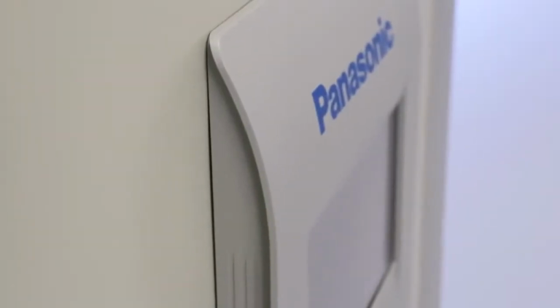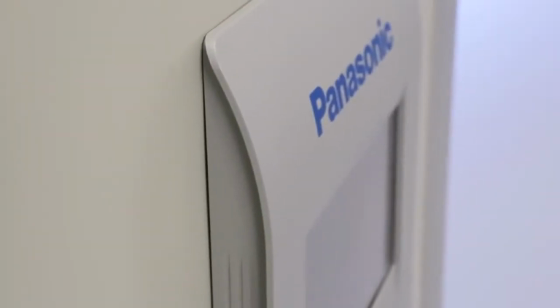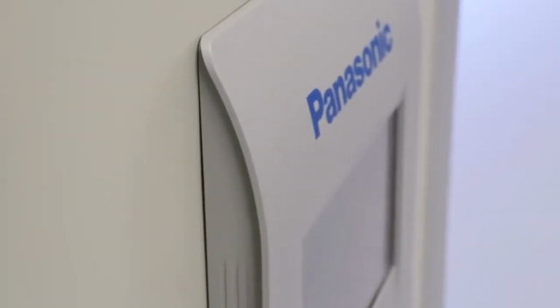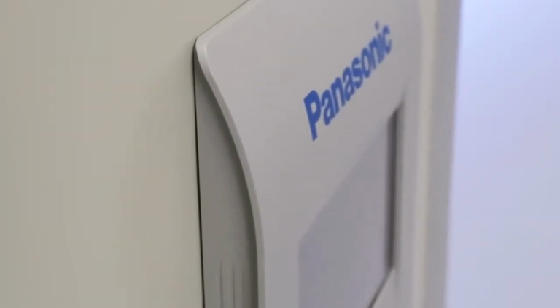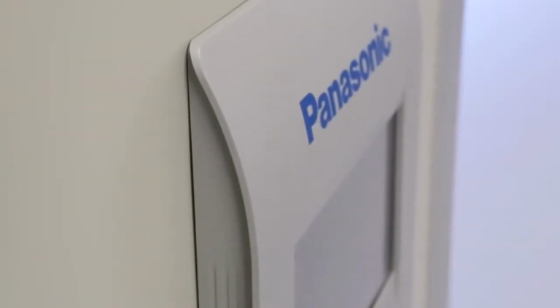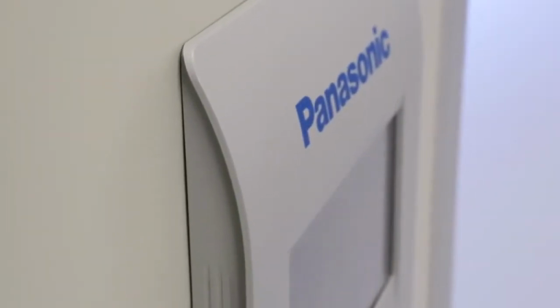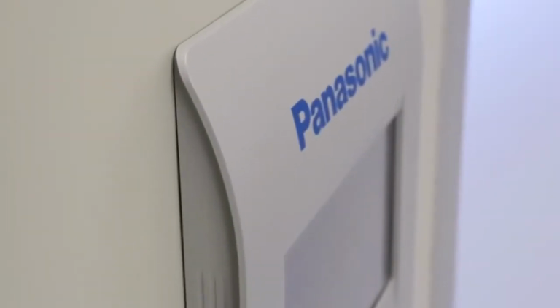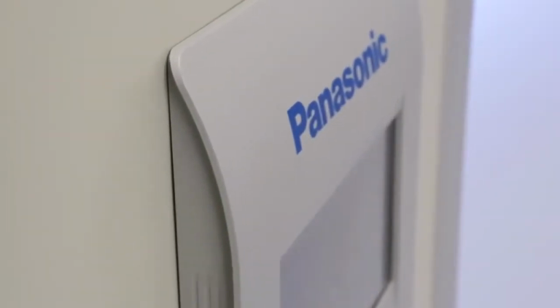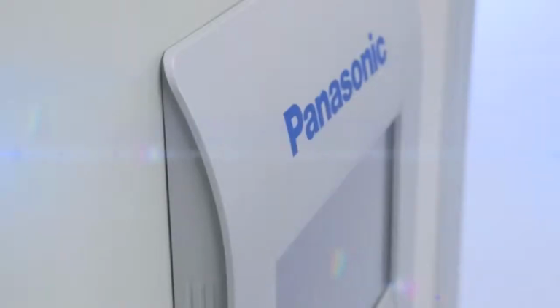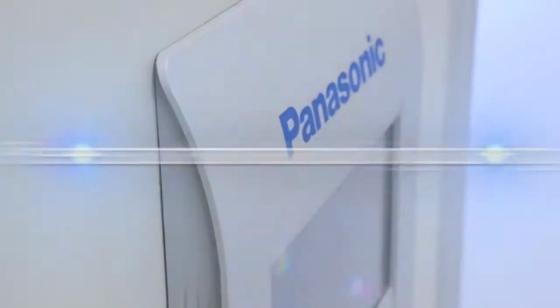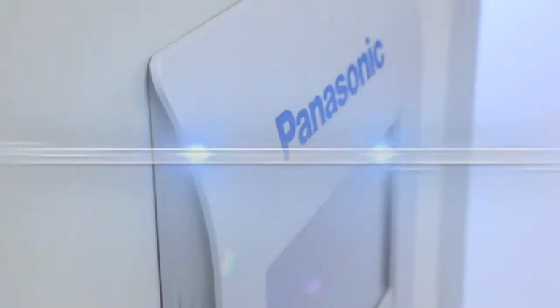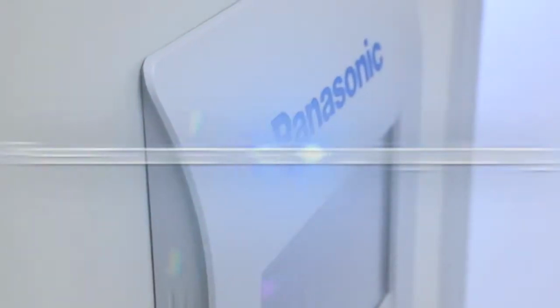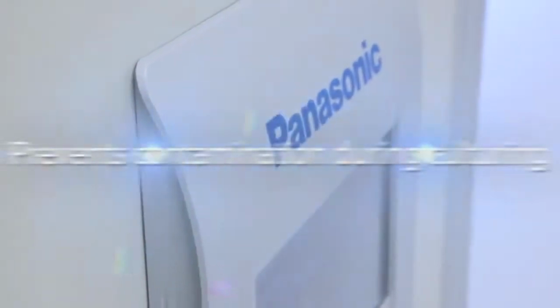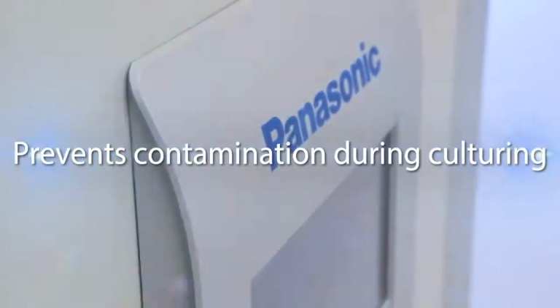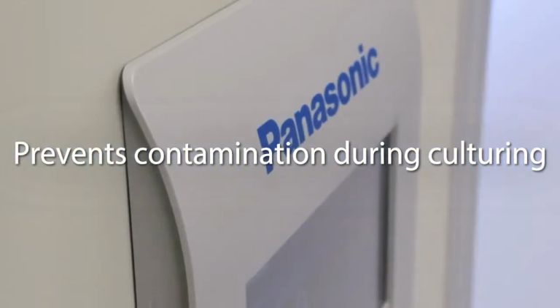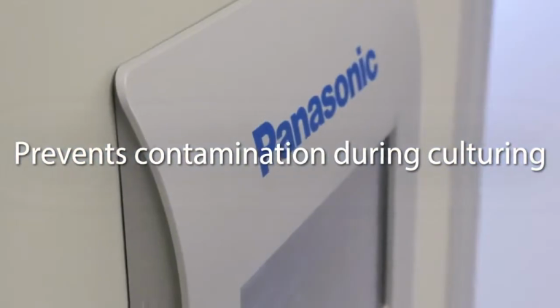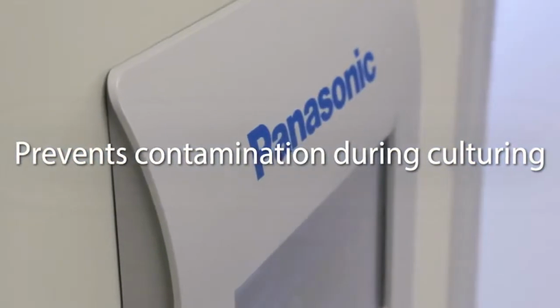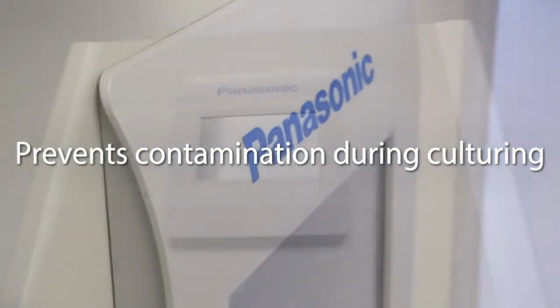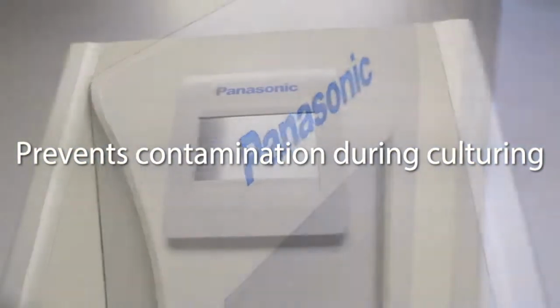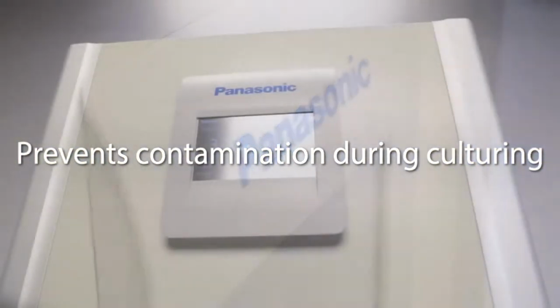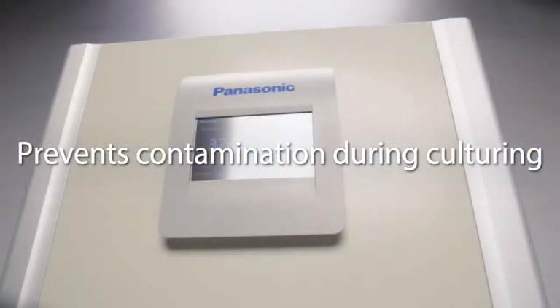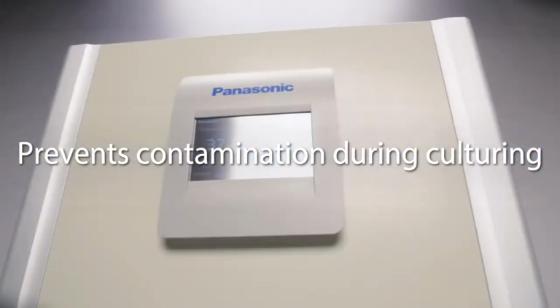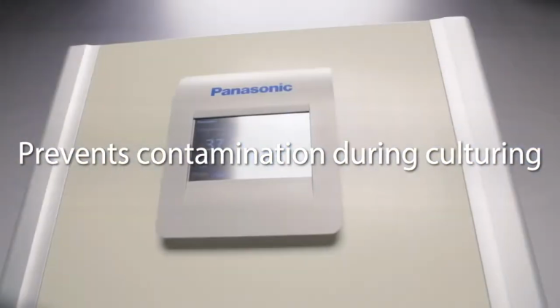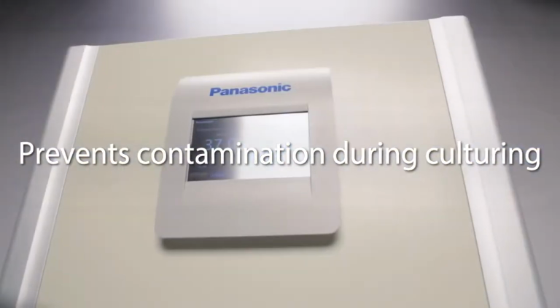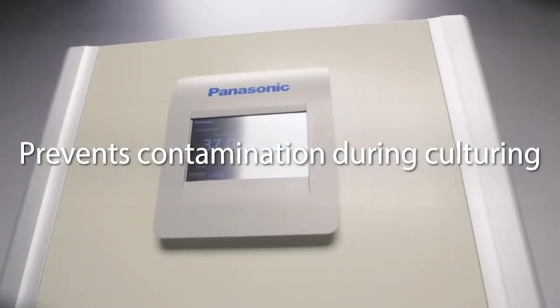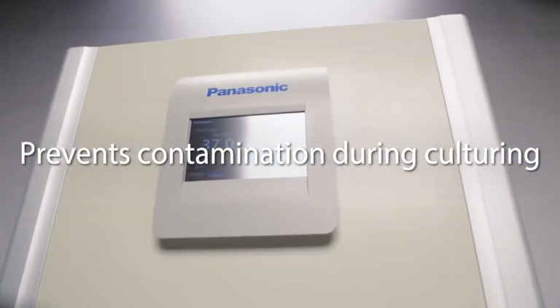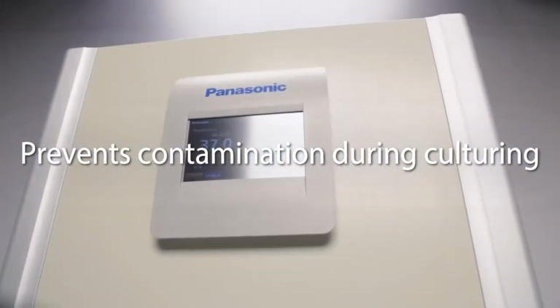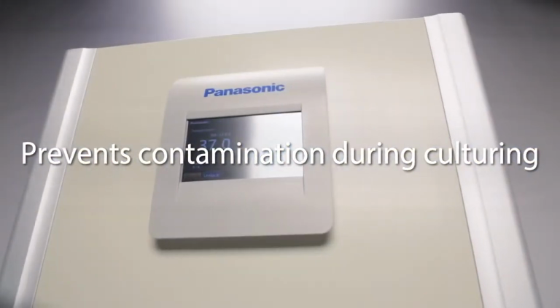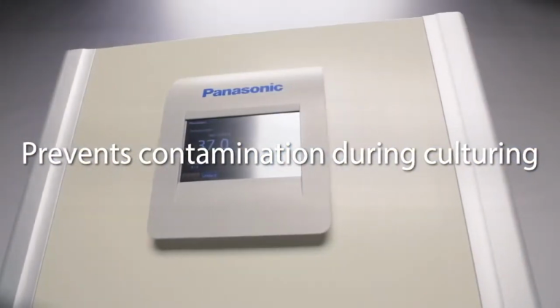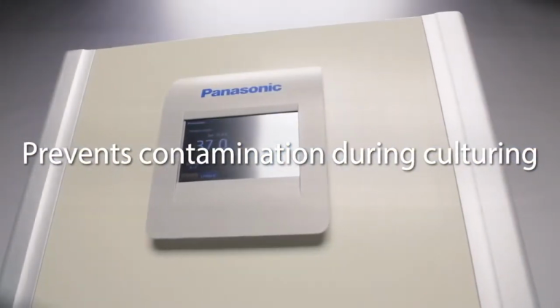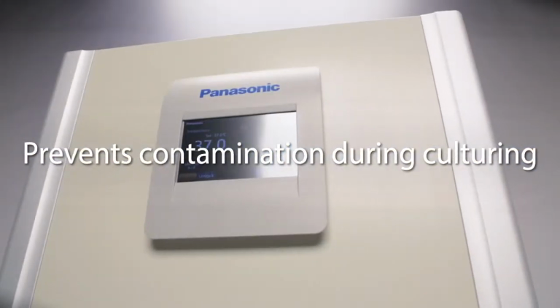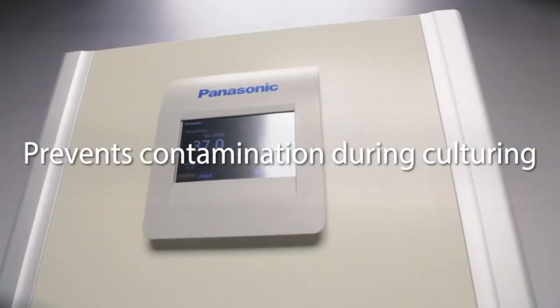Panasonic technology enables continuous culturing while controlling contamination.